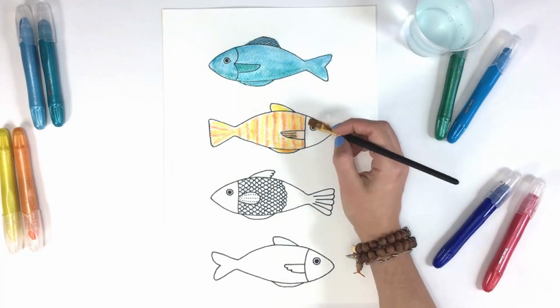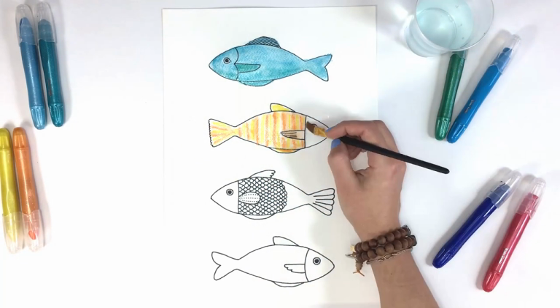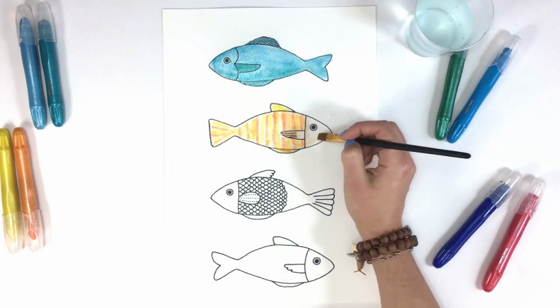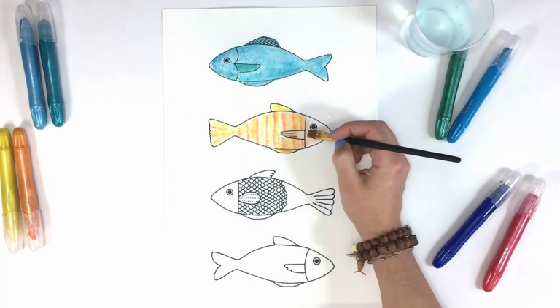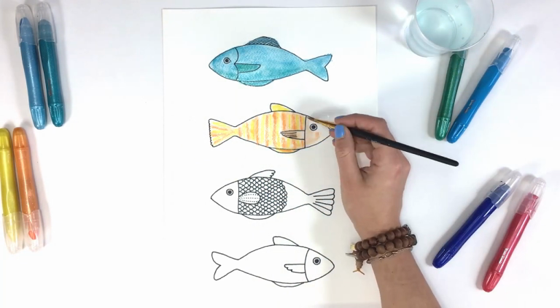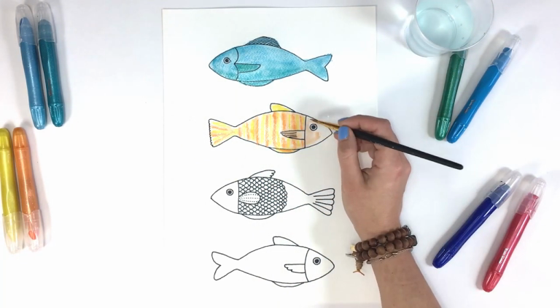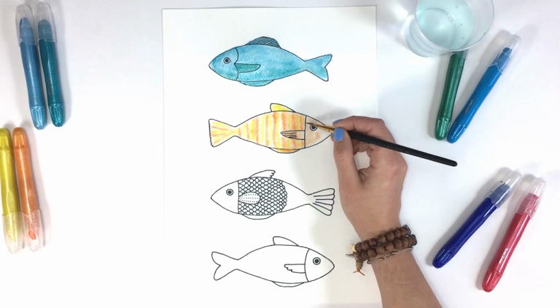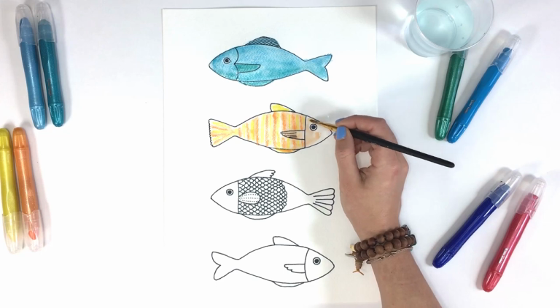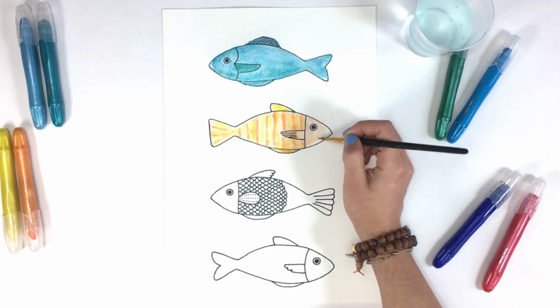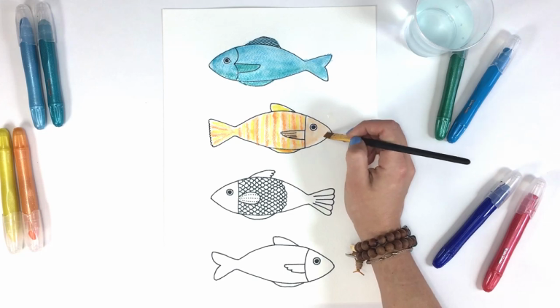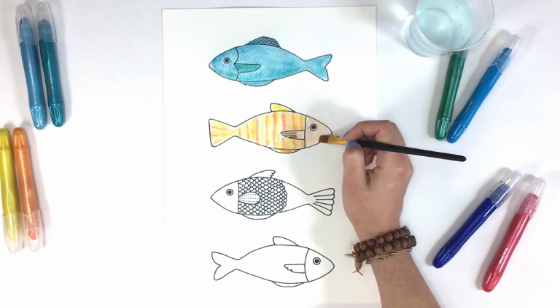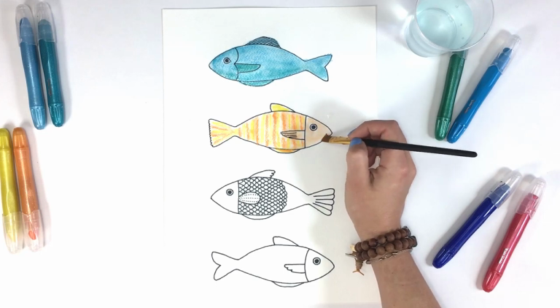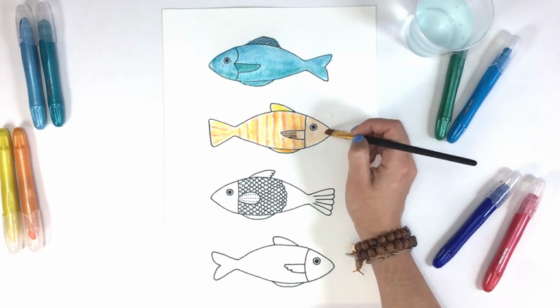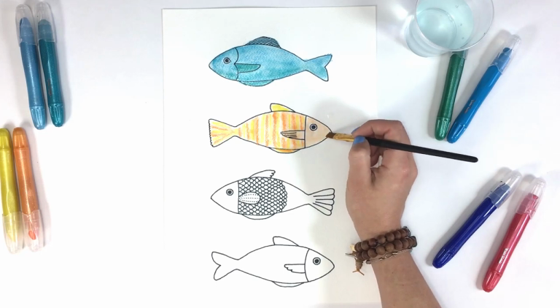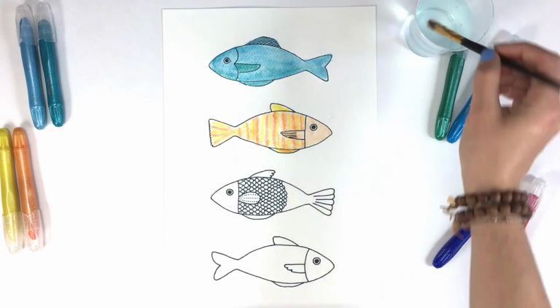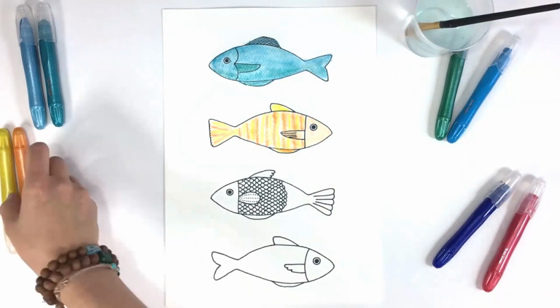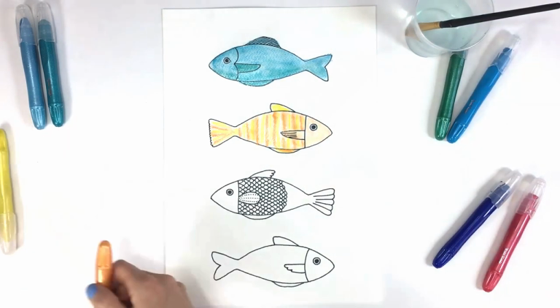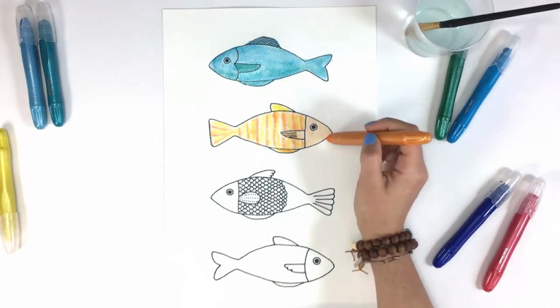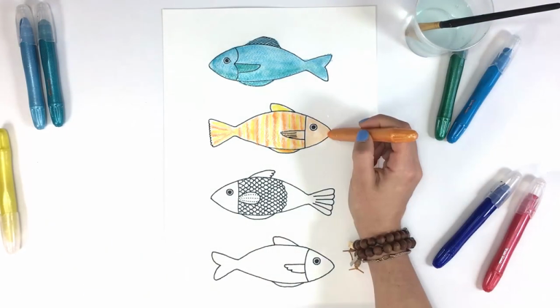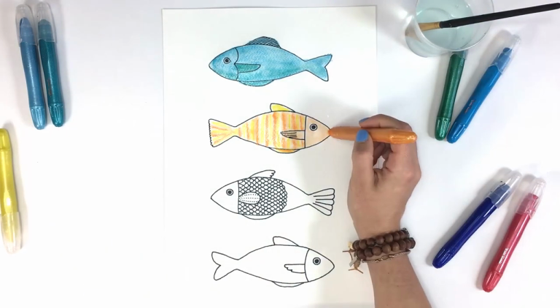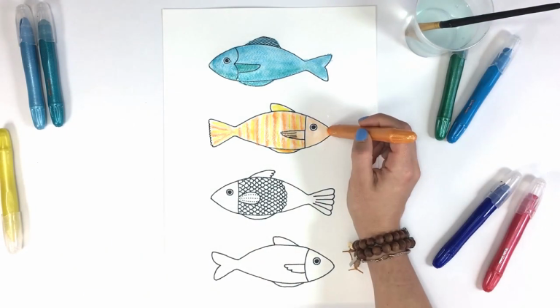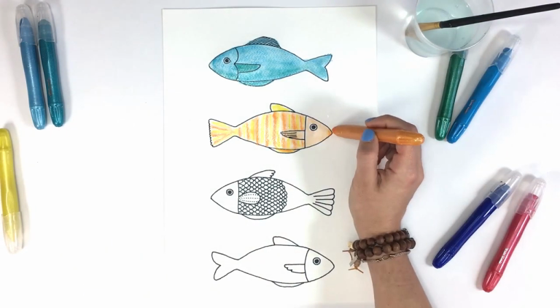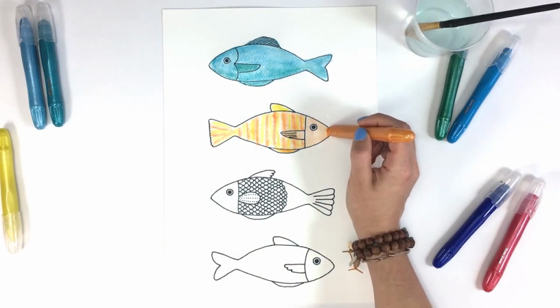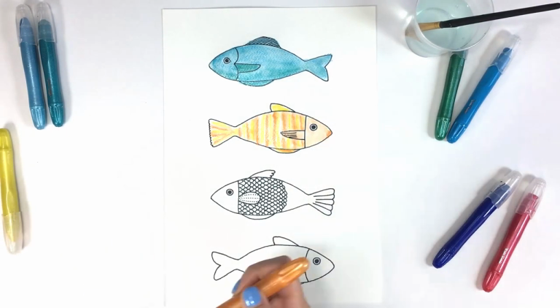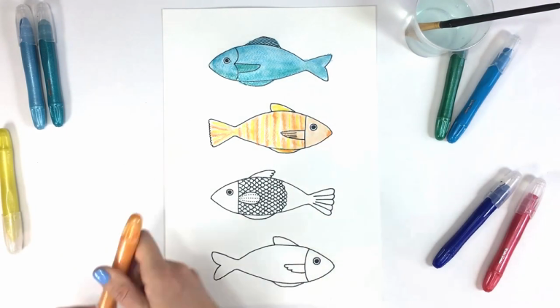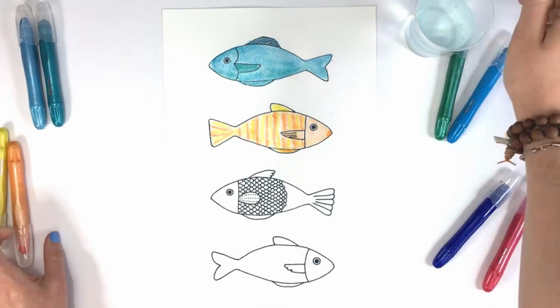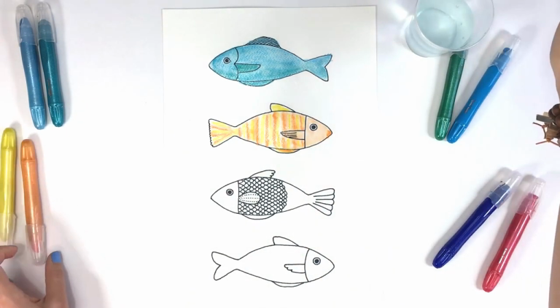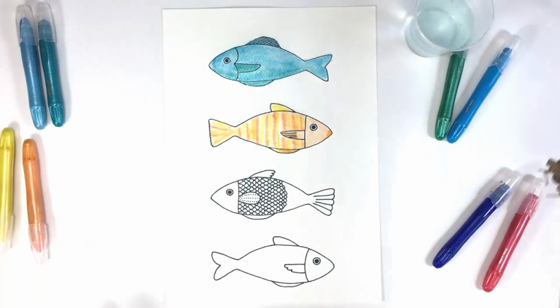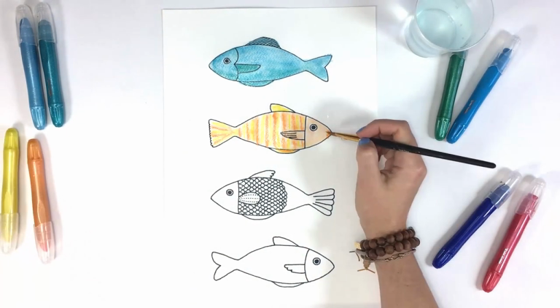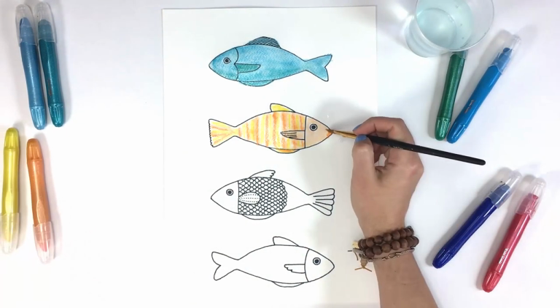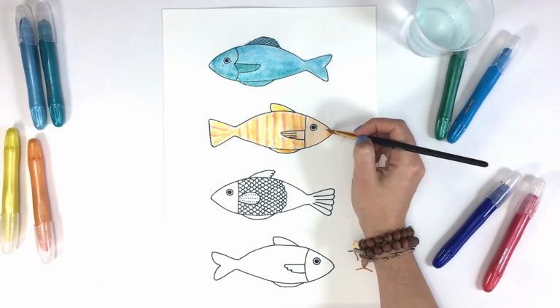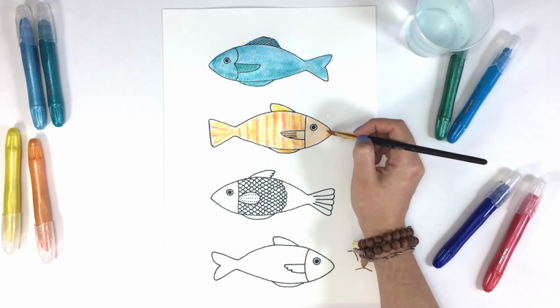I'm going to use the pigment on my brush to color in his head and I'm going to add a little extra pigment right to his nose.